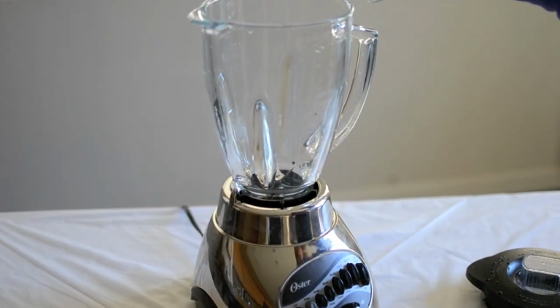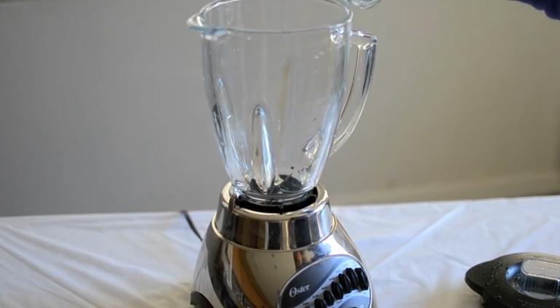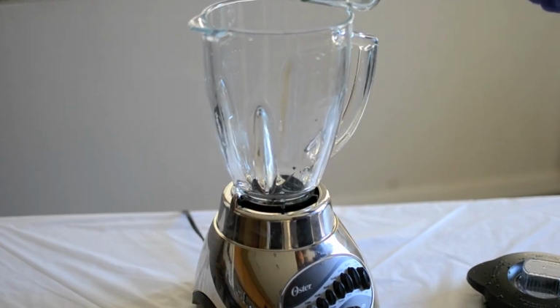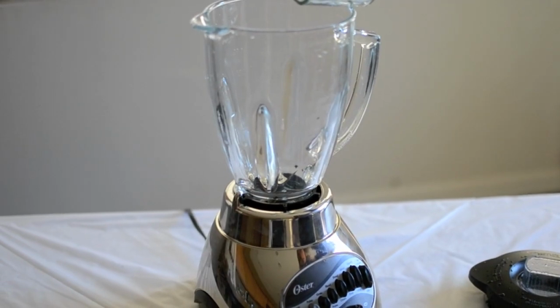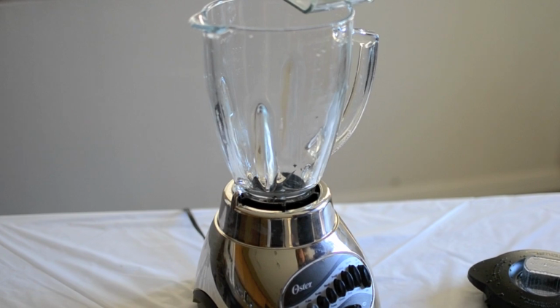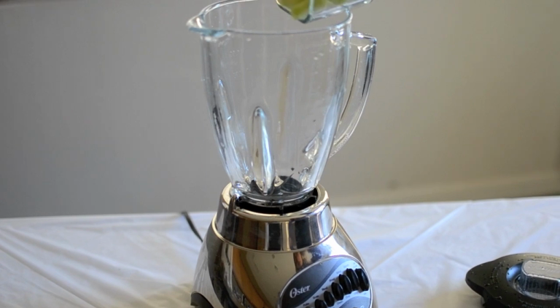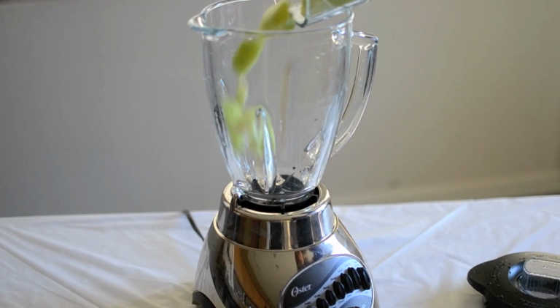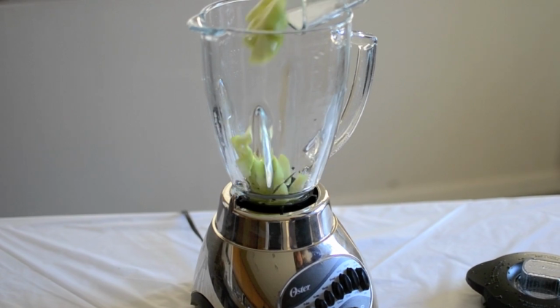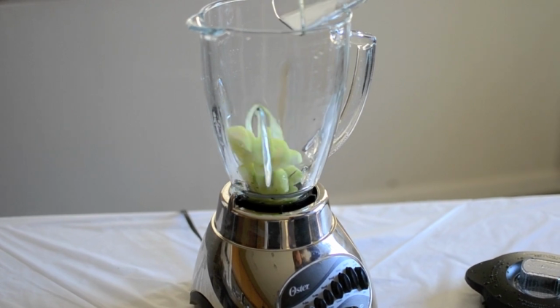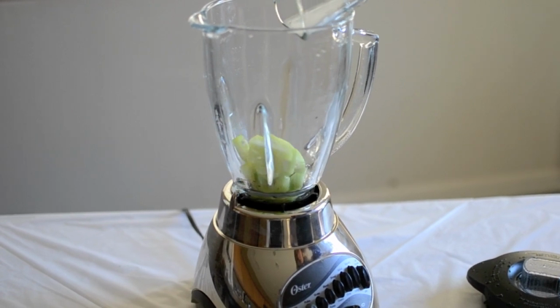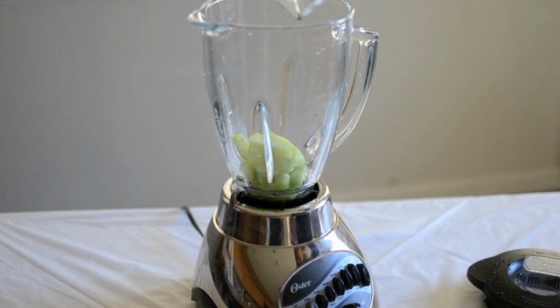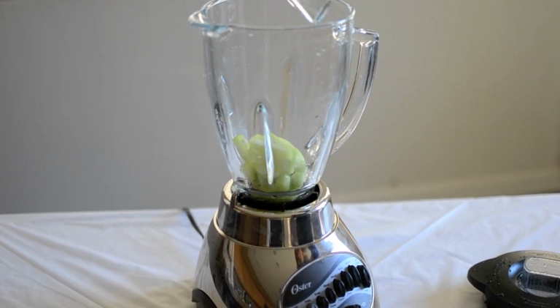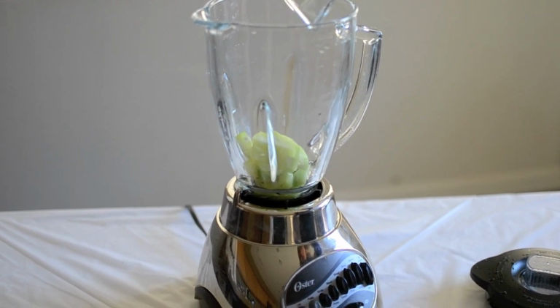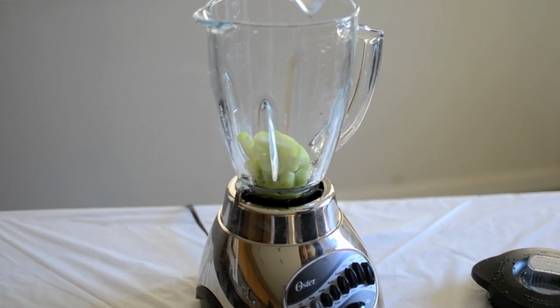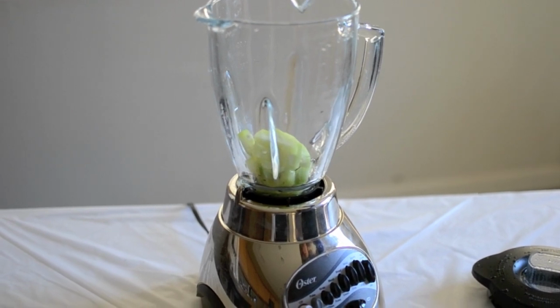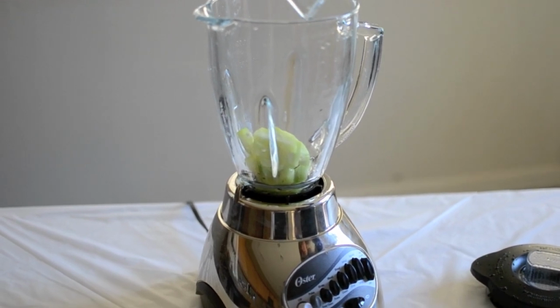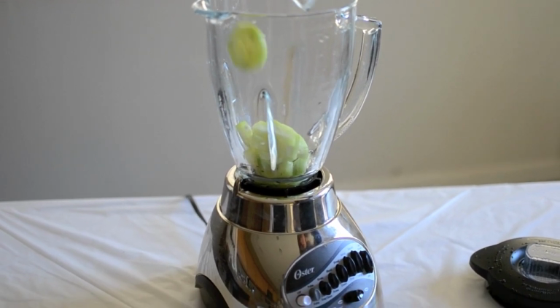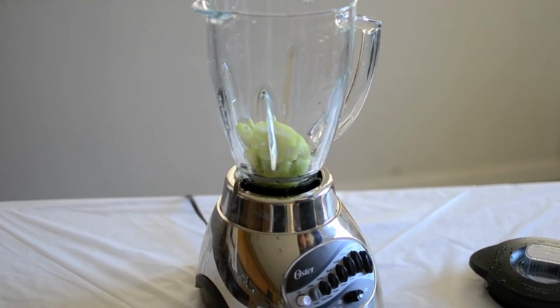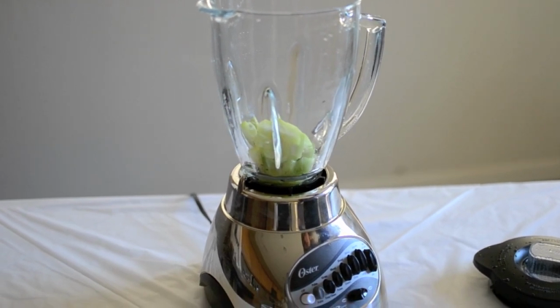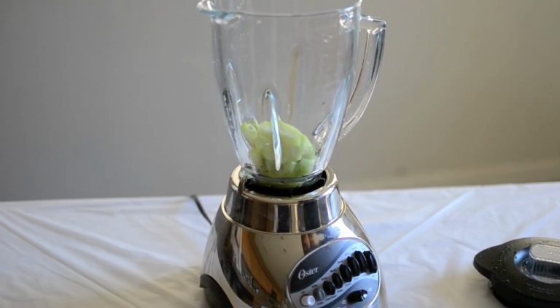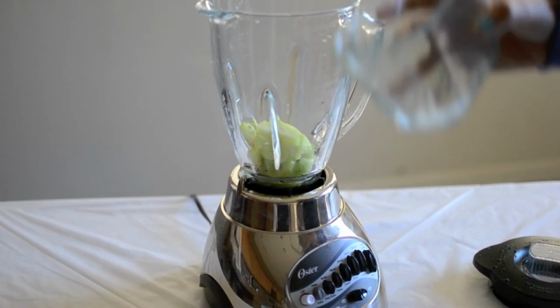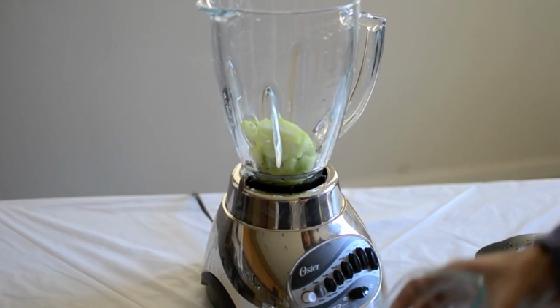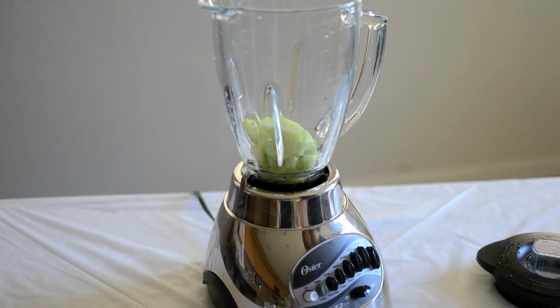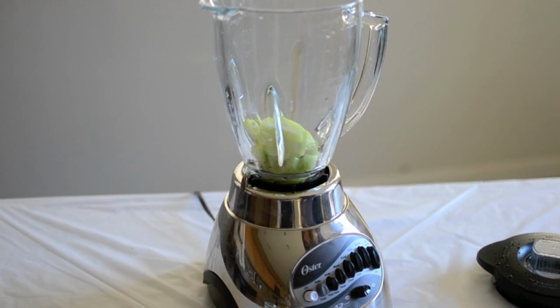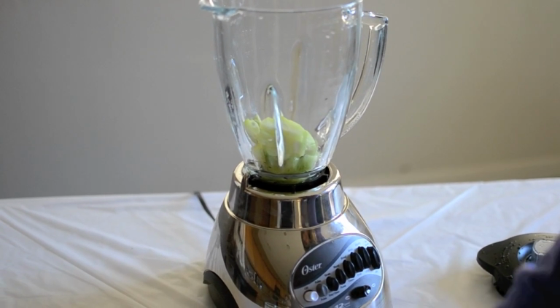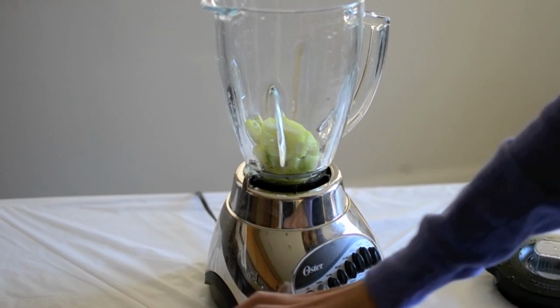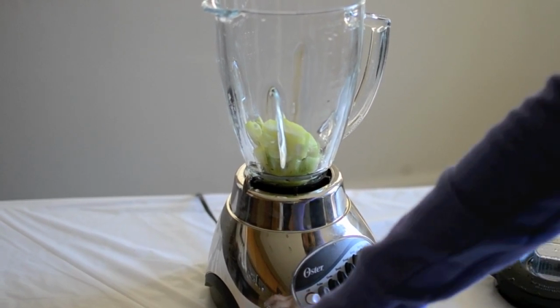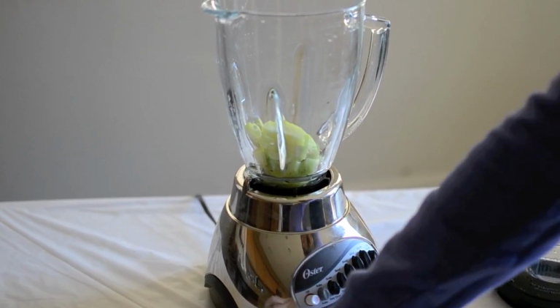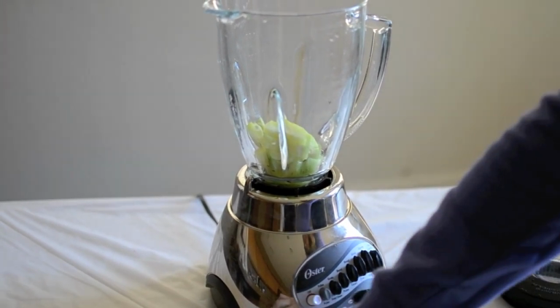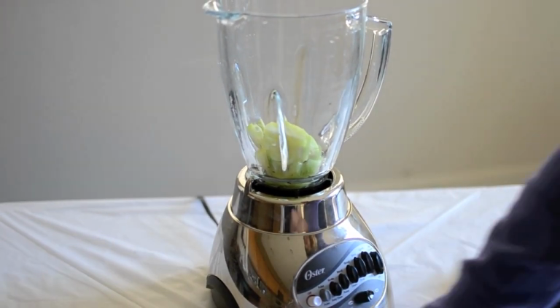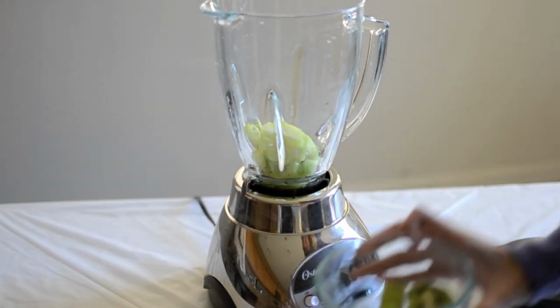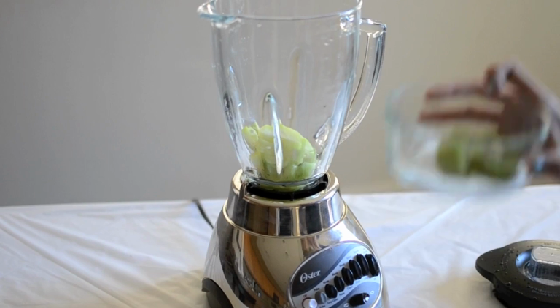For the second layer, you need 1 green kiwi and 1 small cucumber.